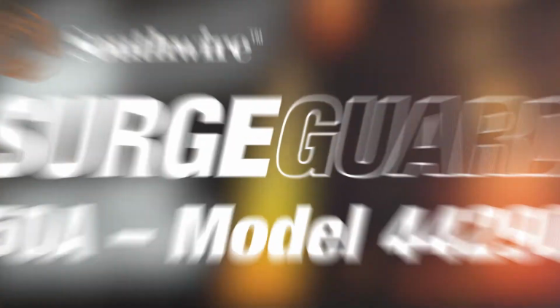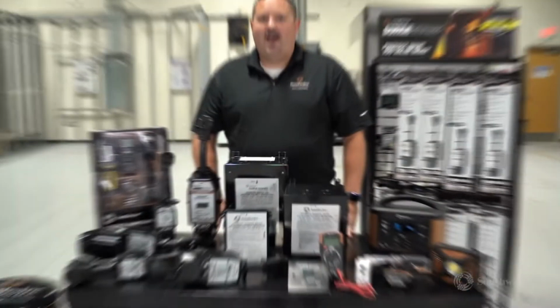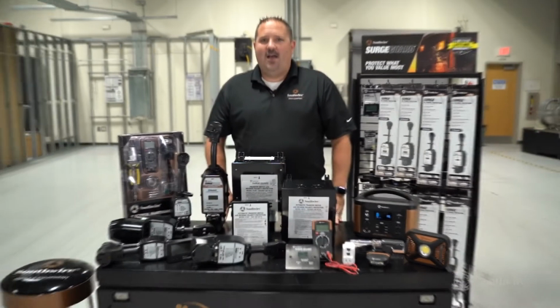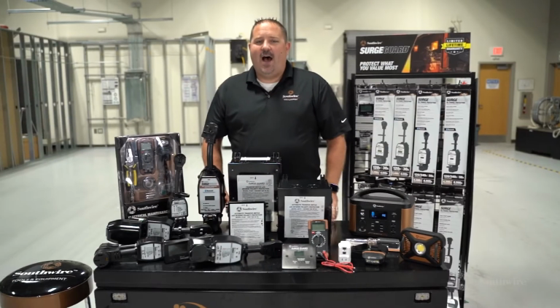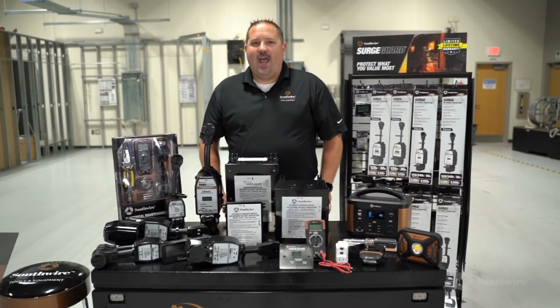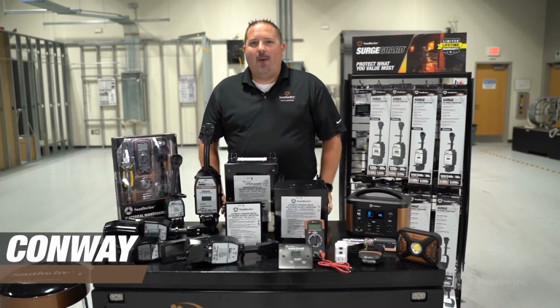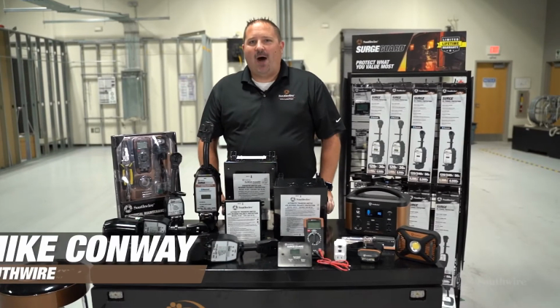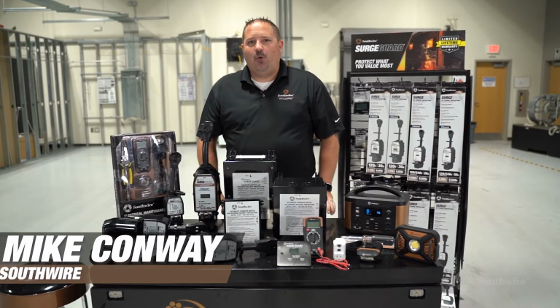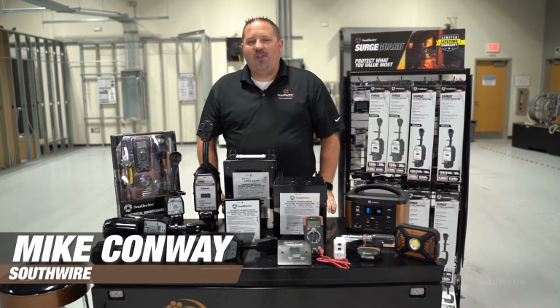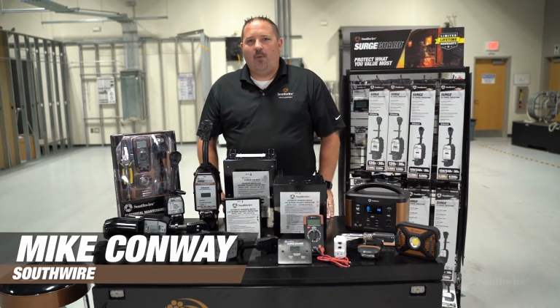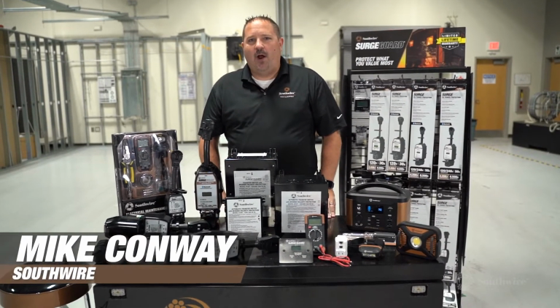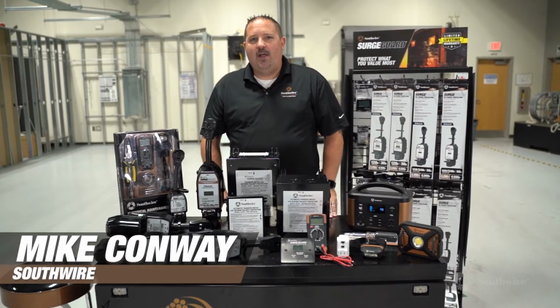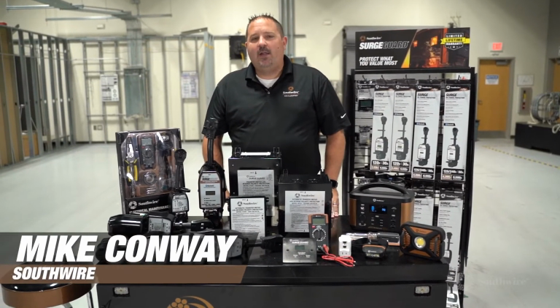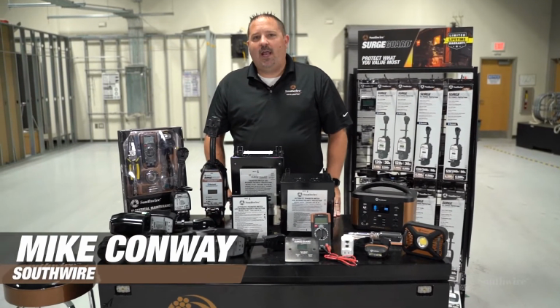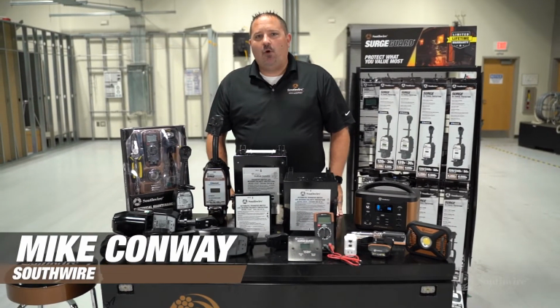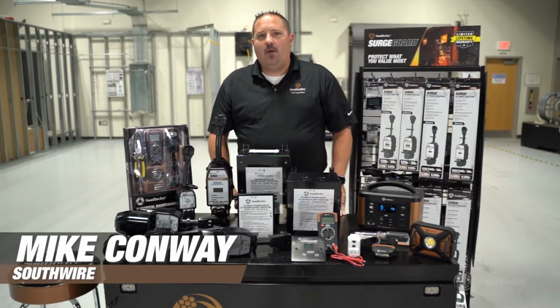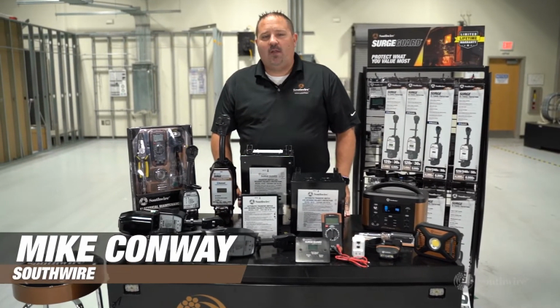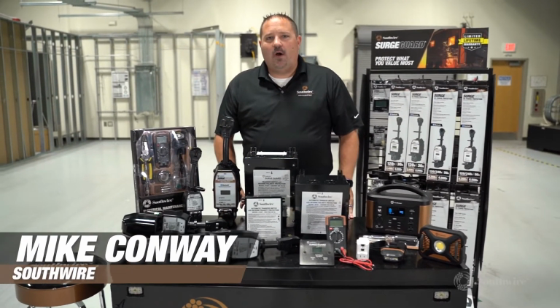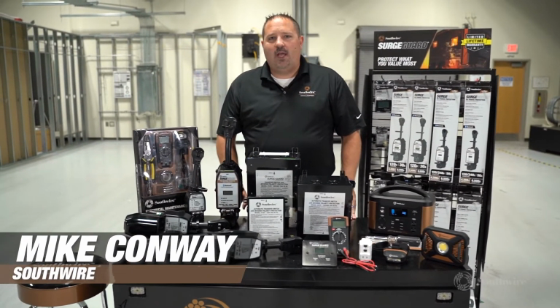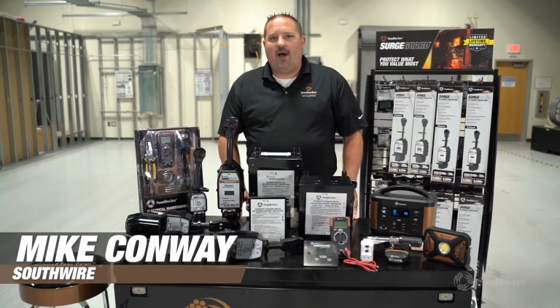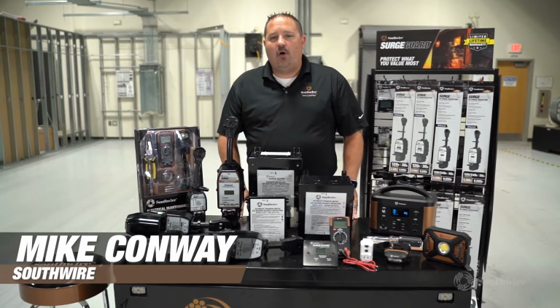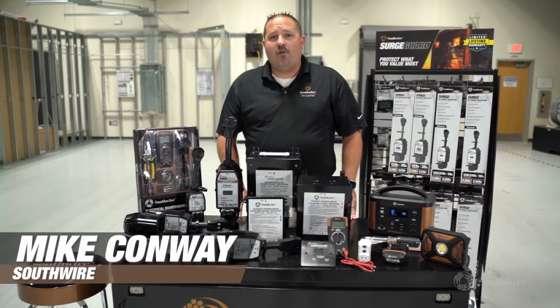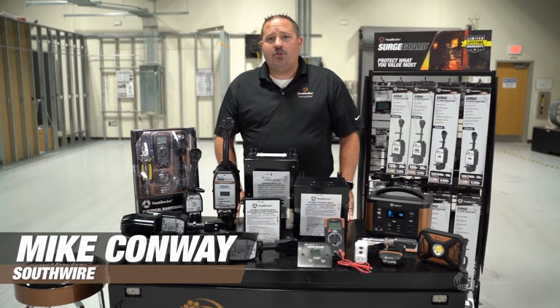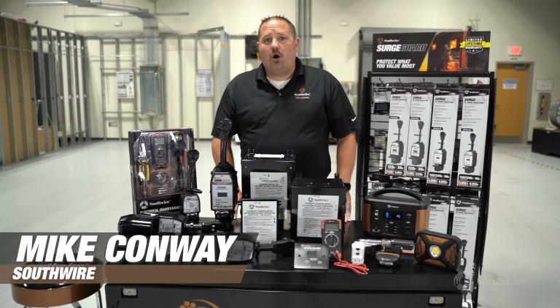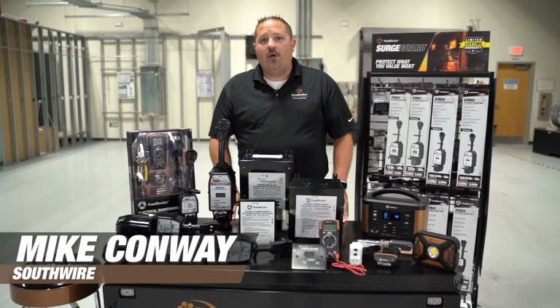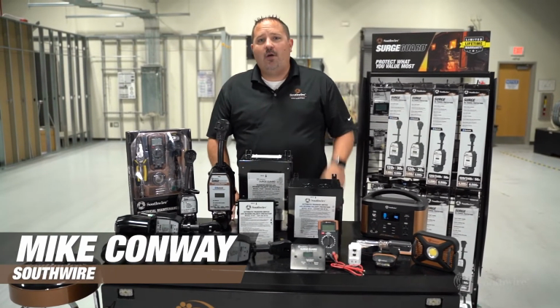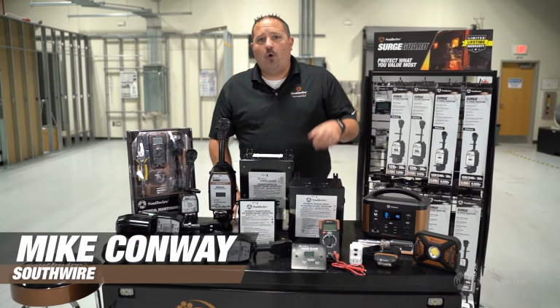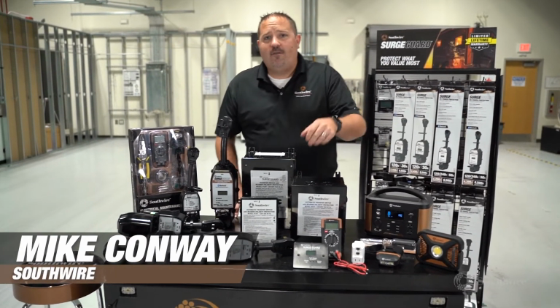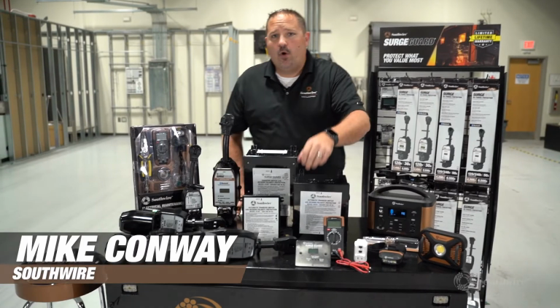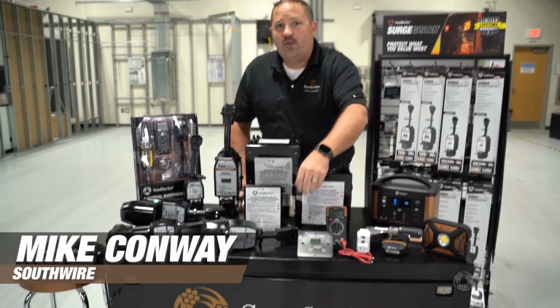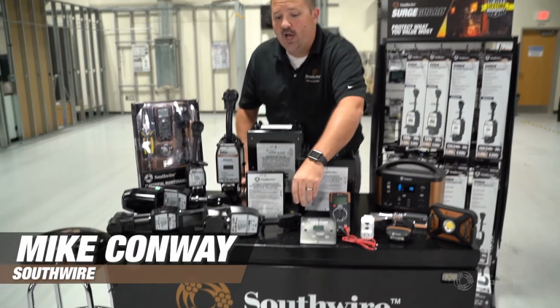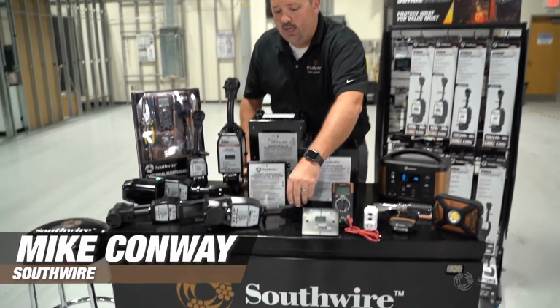Hi, I'm Mike with Southwire. Today we're going to be talking about our SurgeGuard 44290.